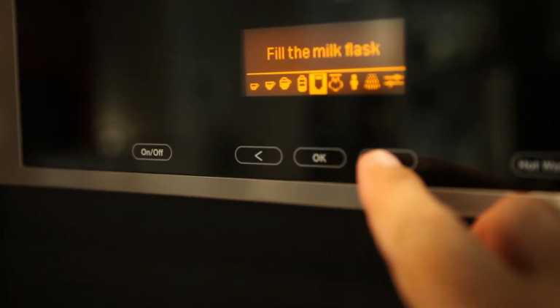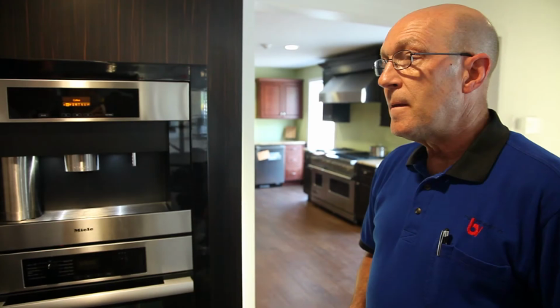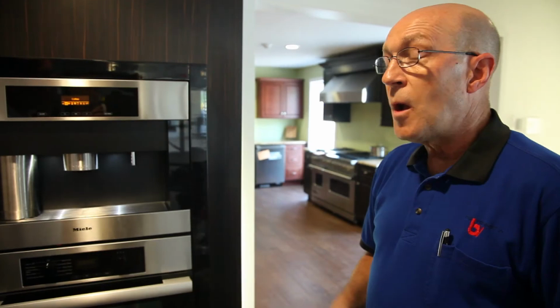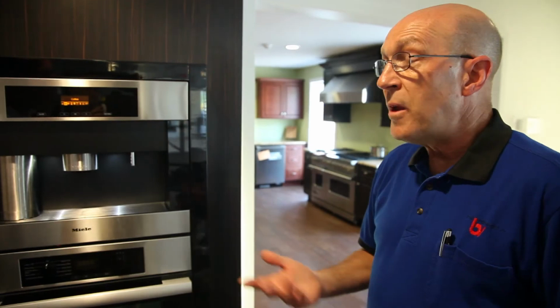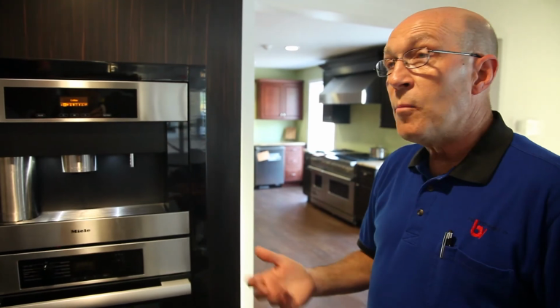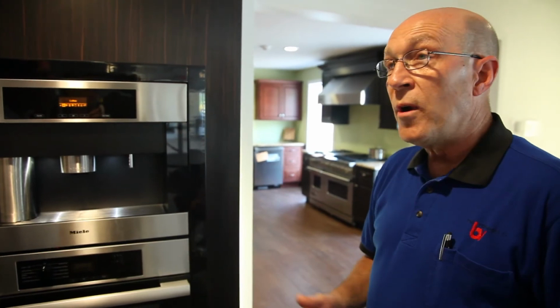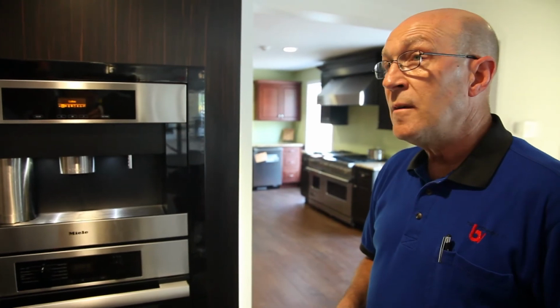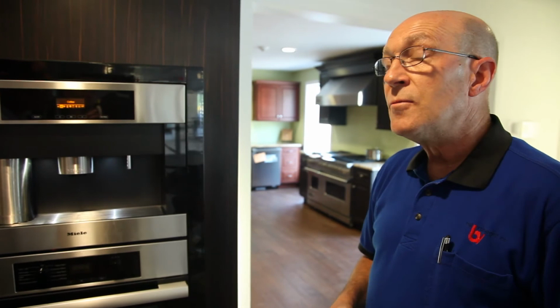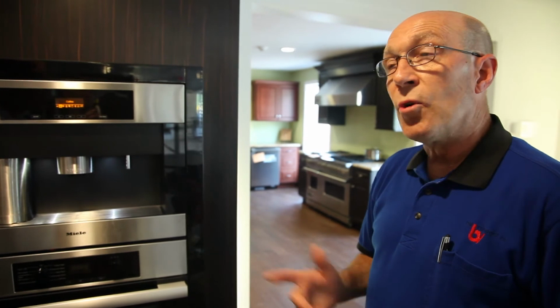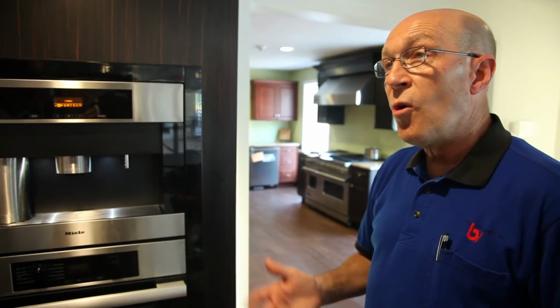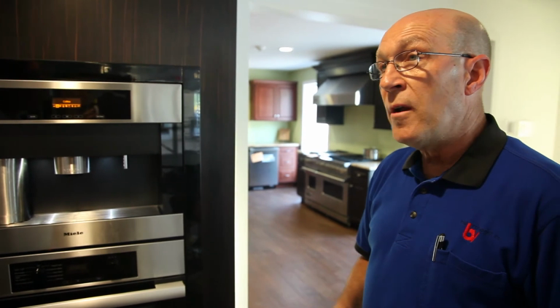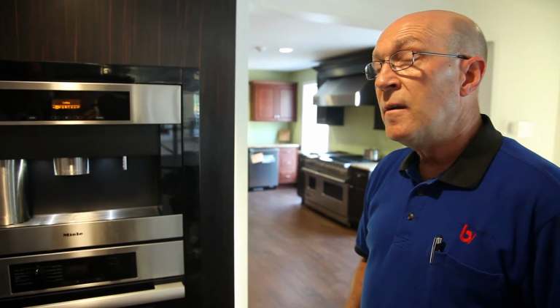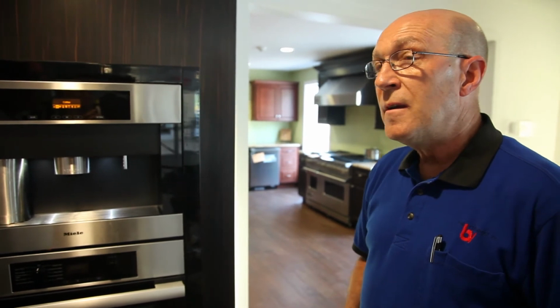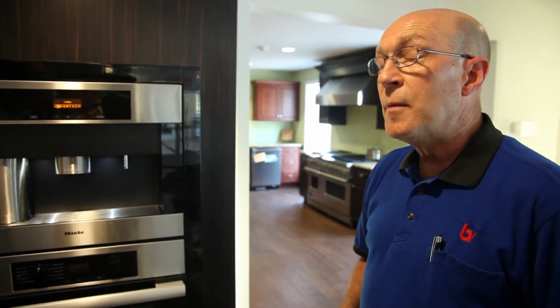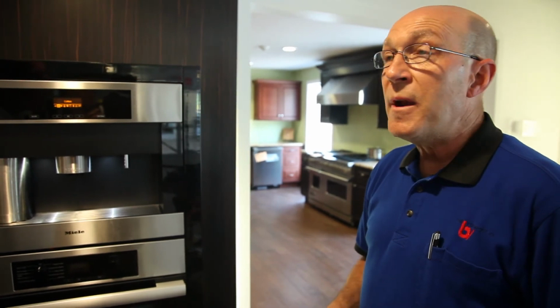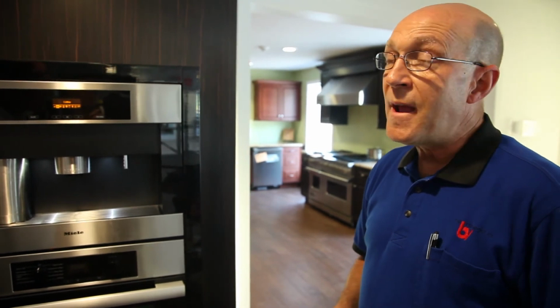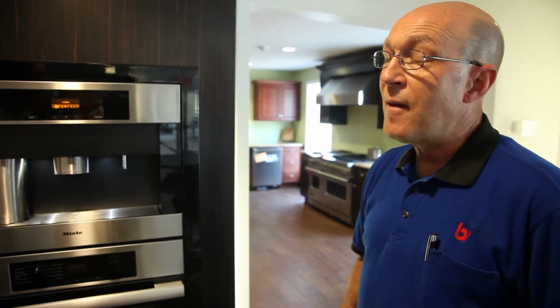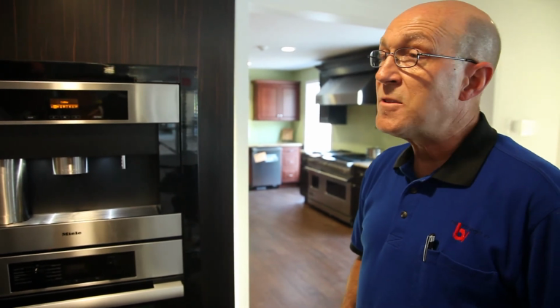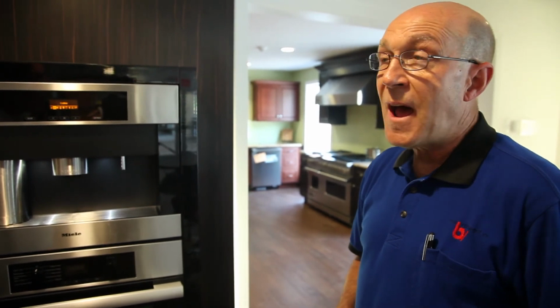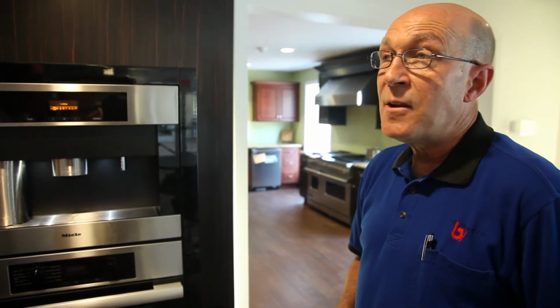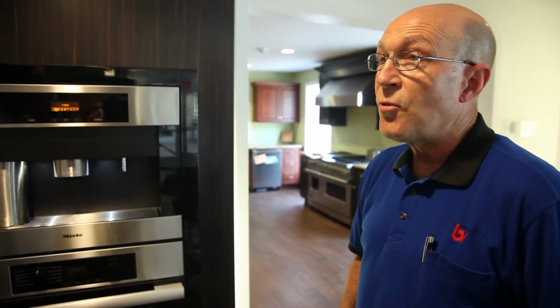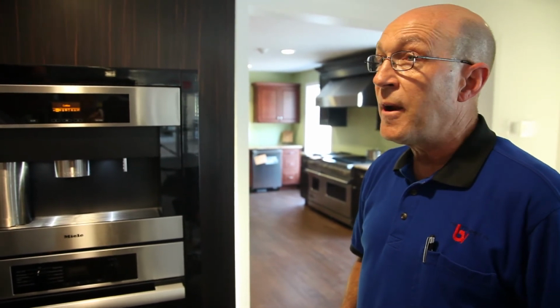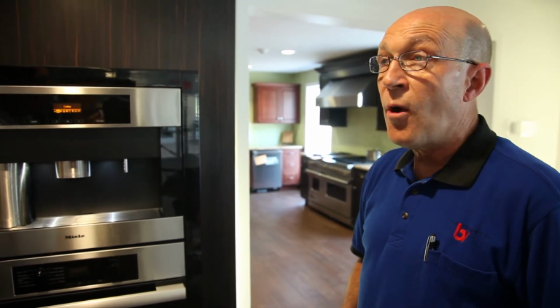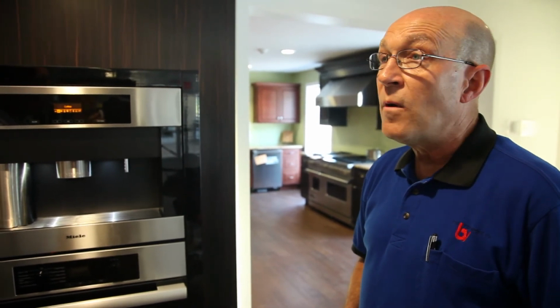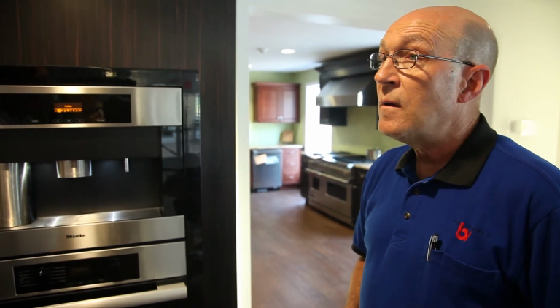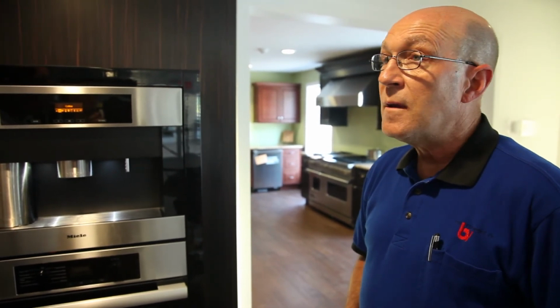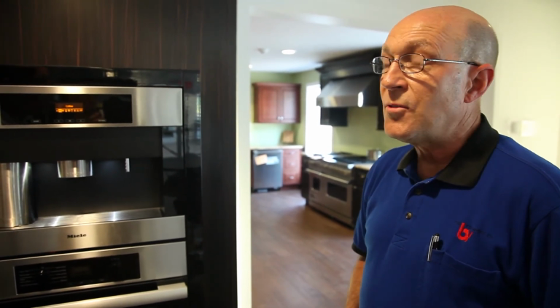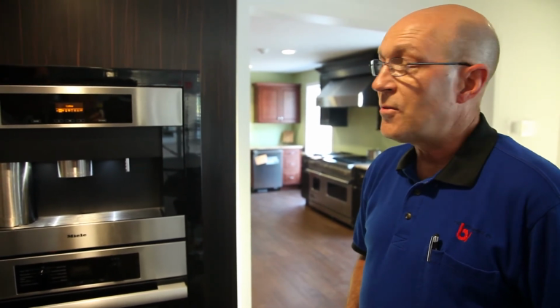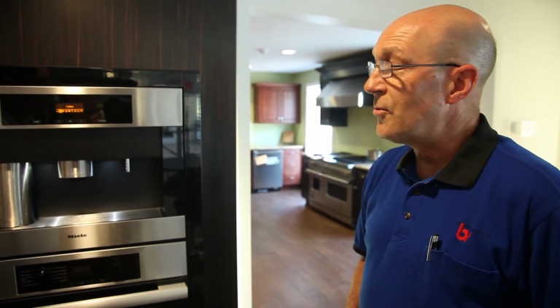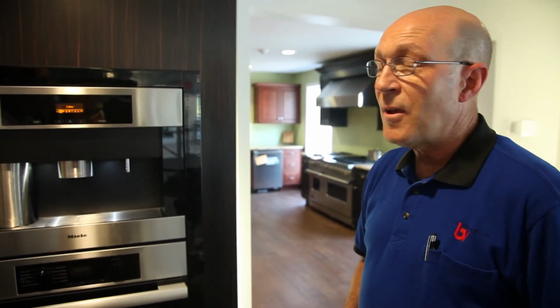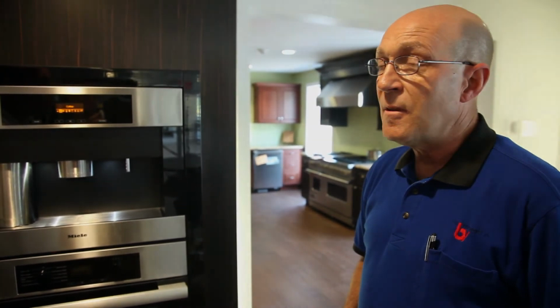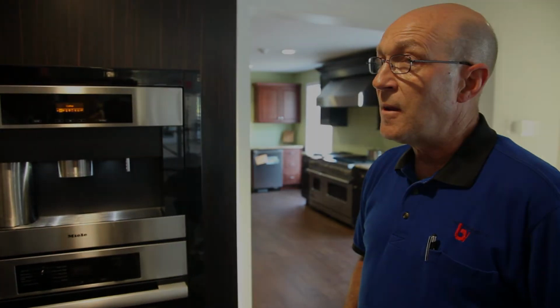You come in in the morning, turn it on, and in a minute and a half it's hot and it's ready to go. It's just — there's nothing like it.